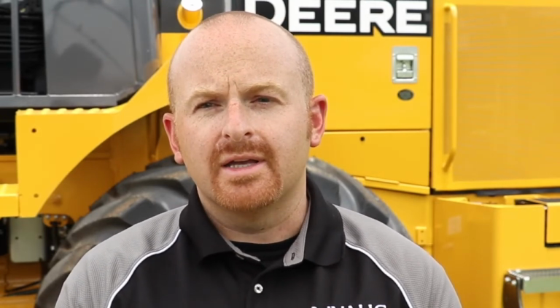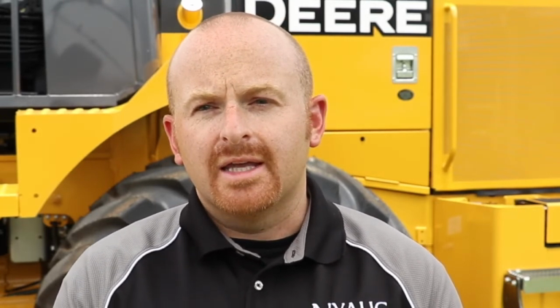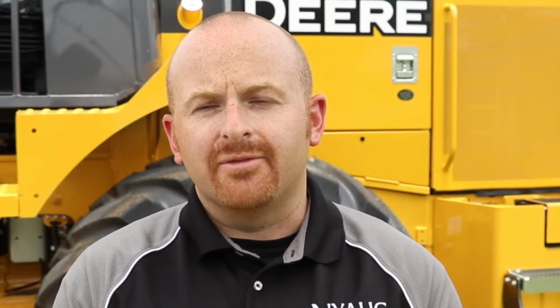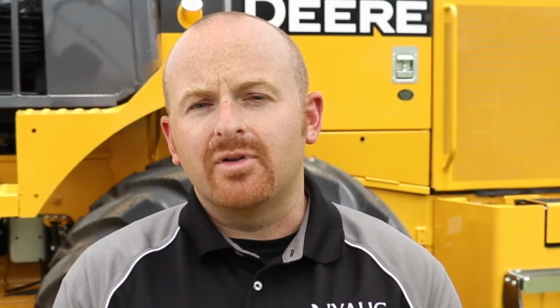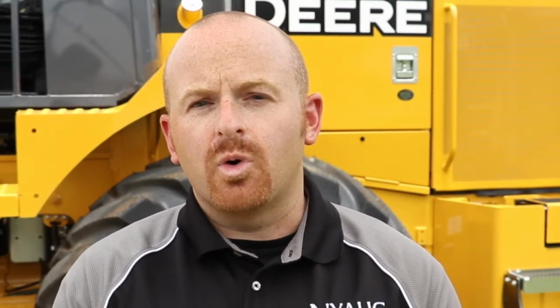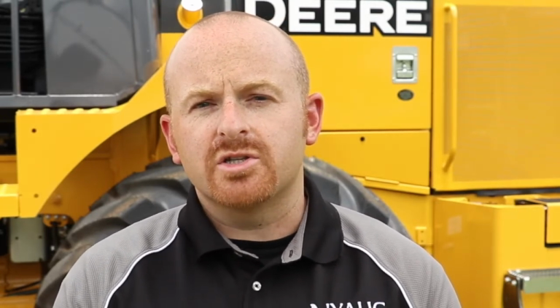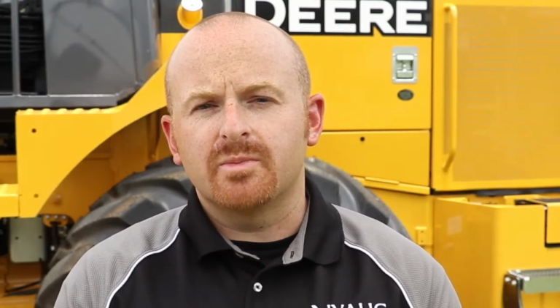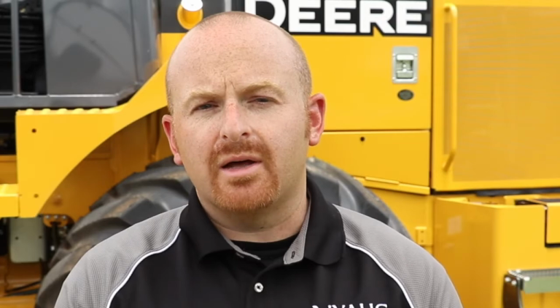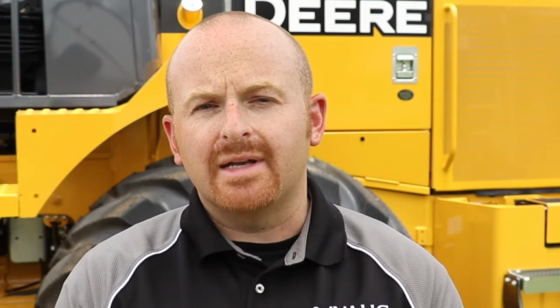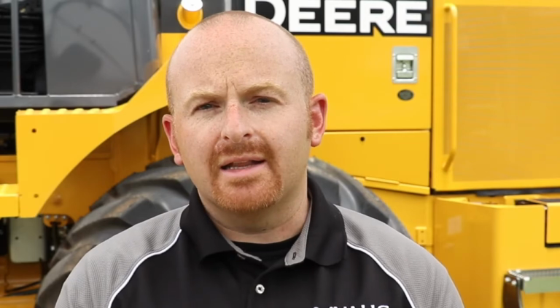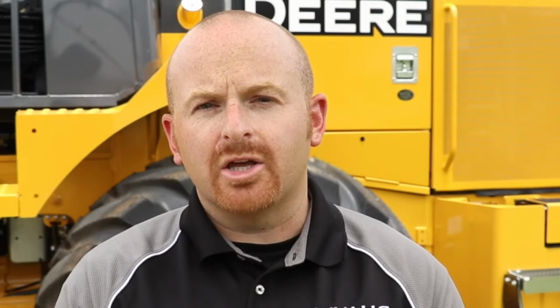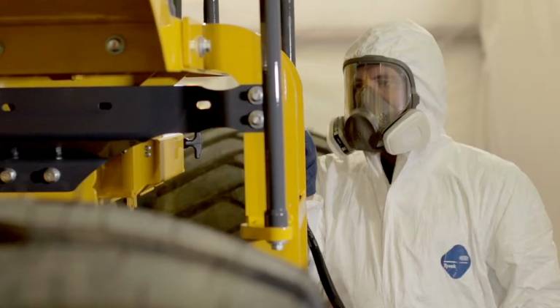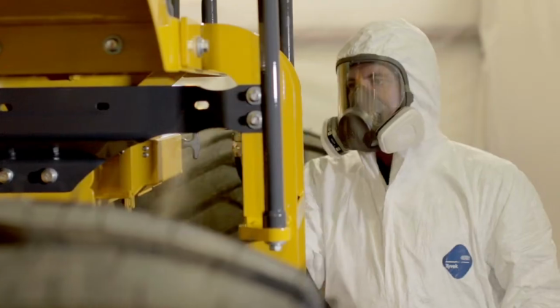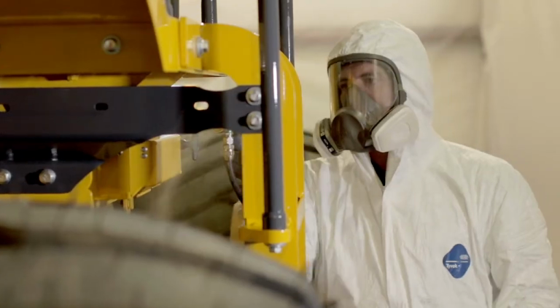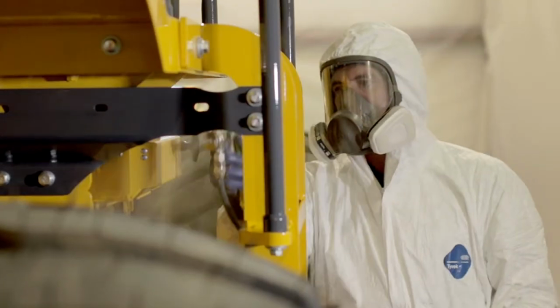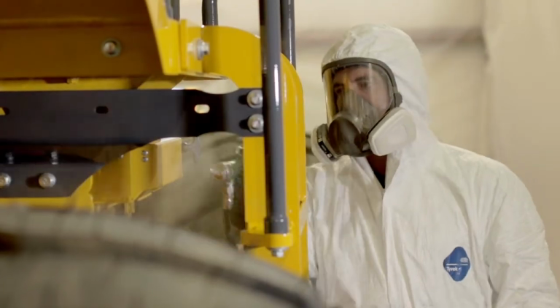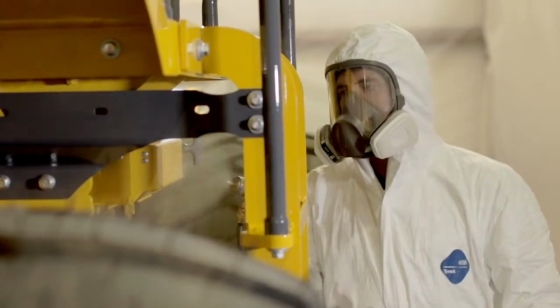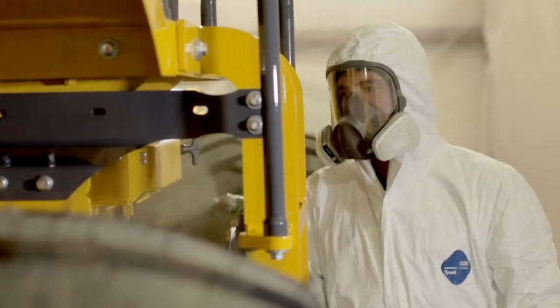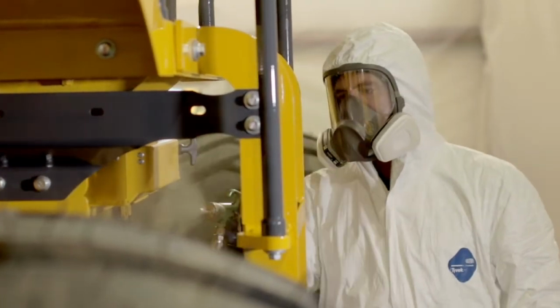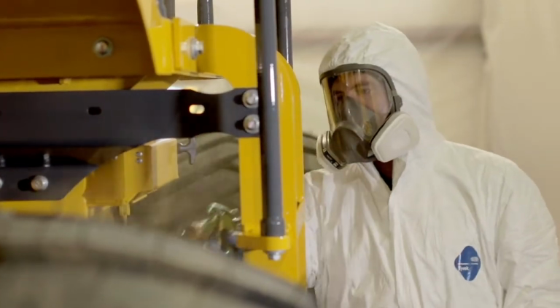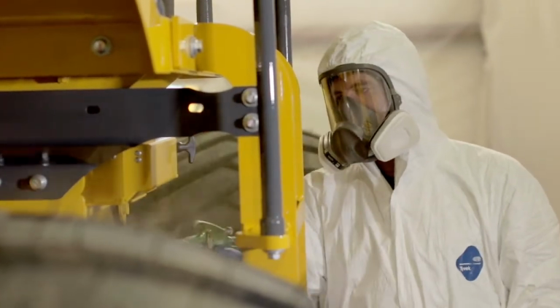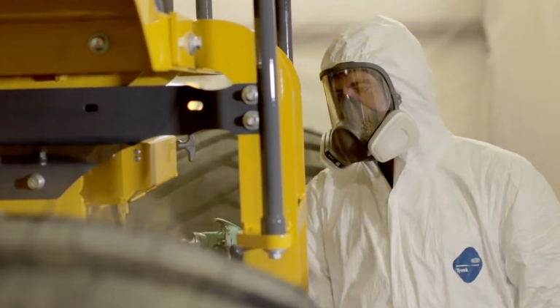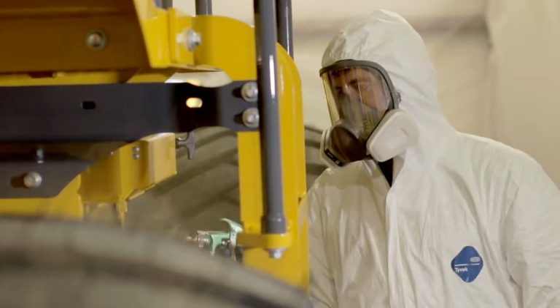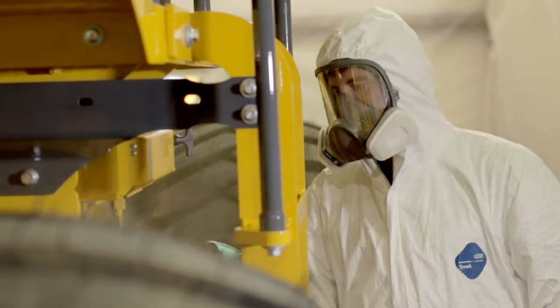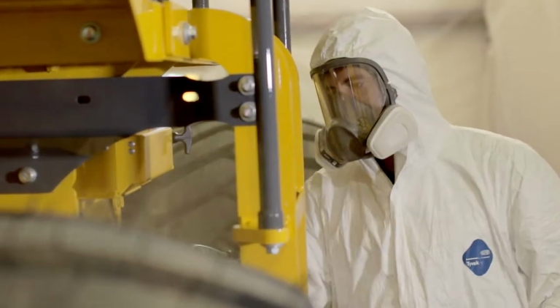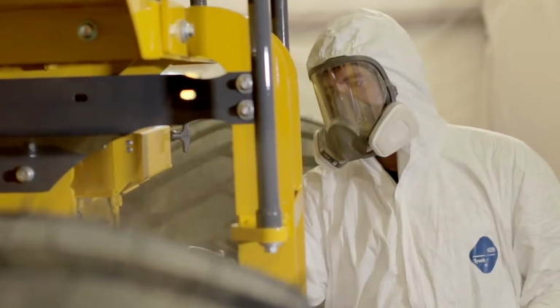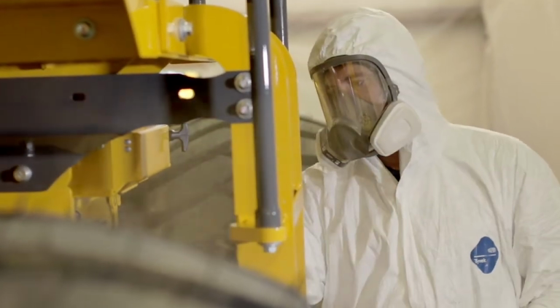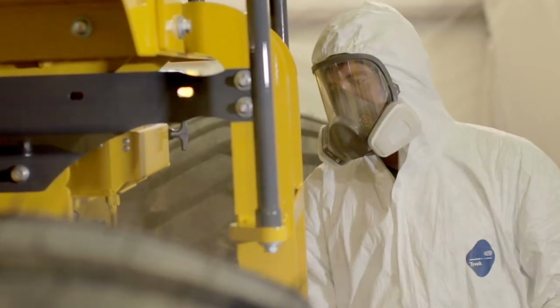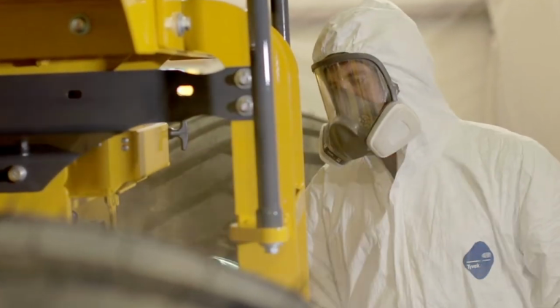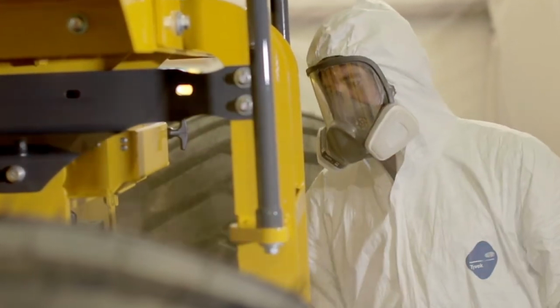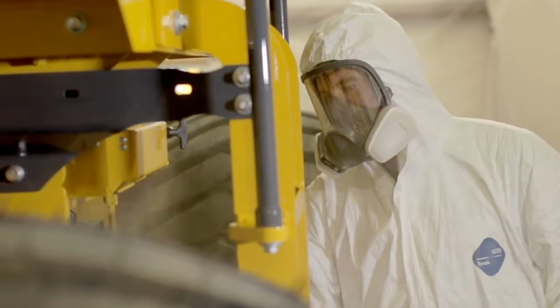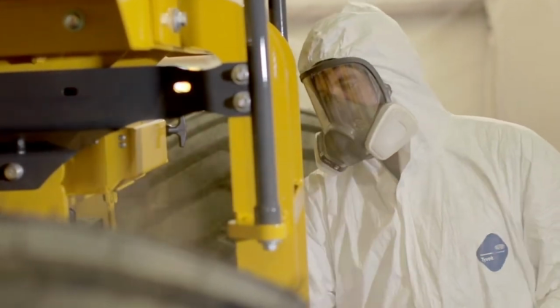If you have any questions about a Nyalloc coating to protect your equipment, please contact us at sales@nyalloc.com.